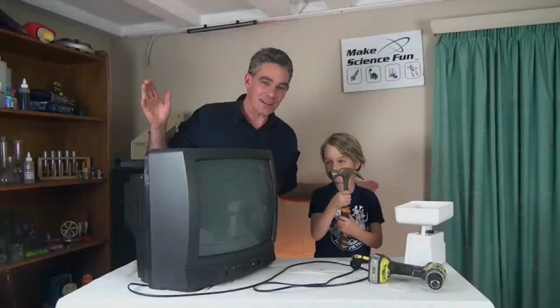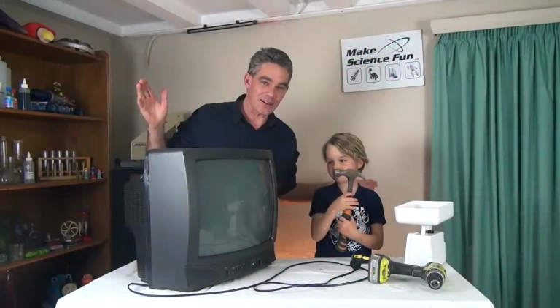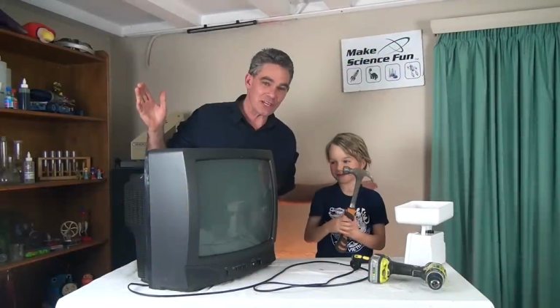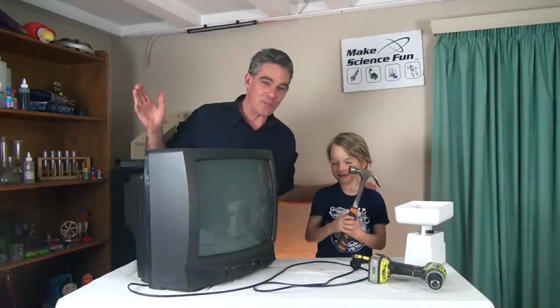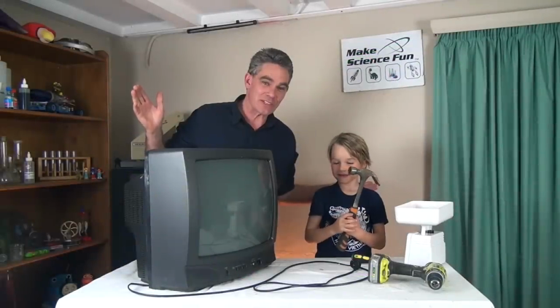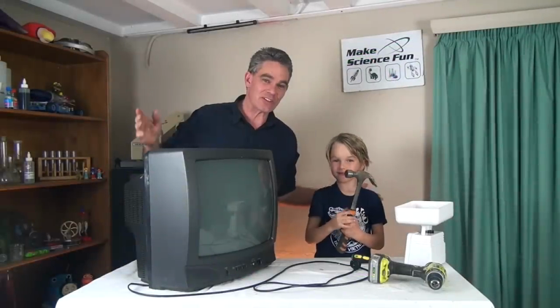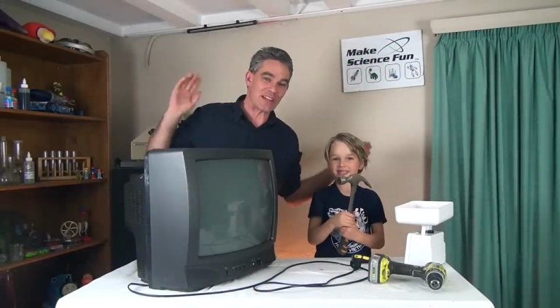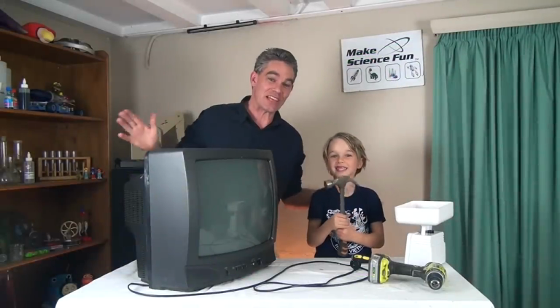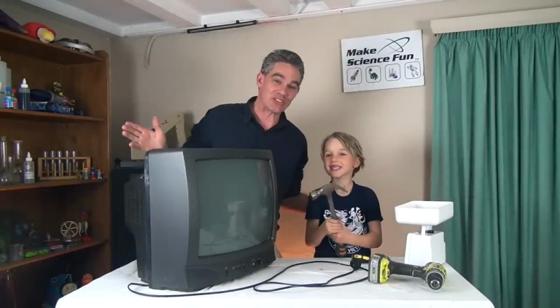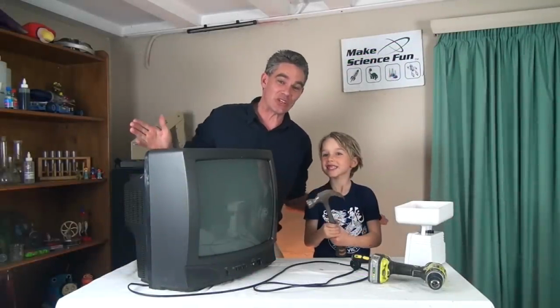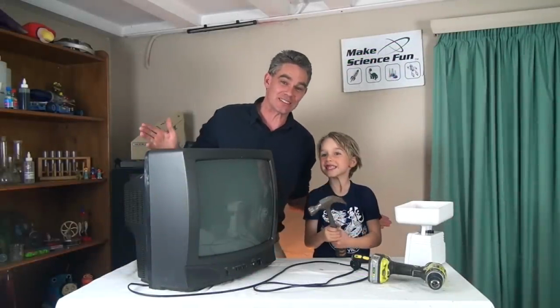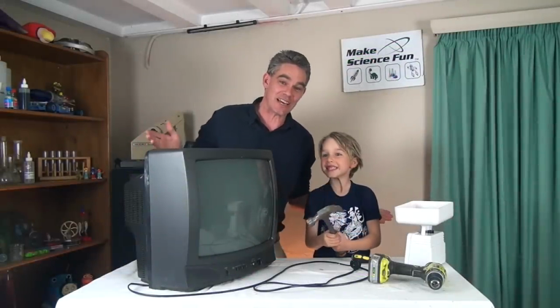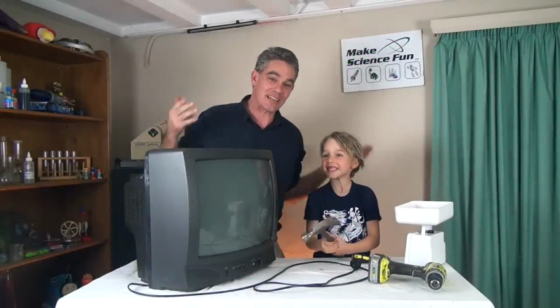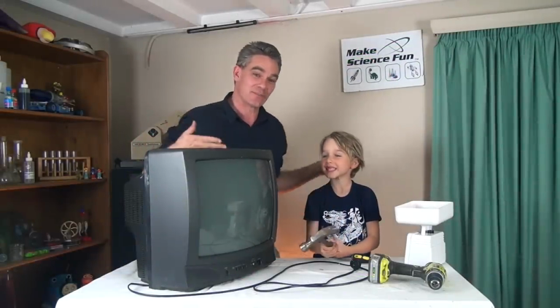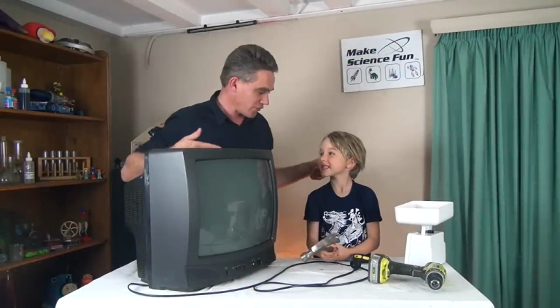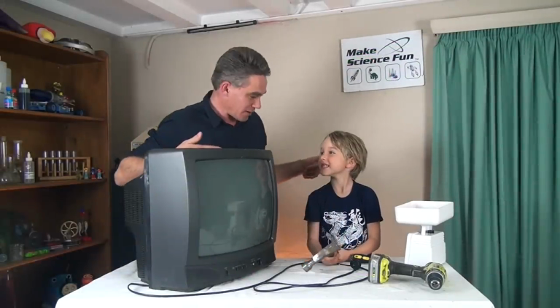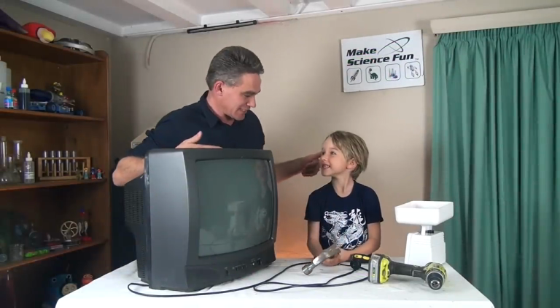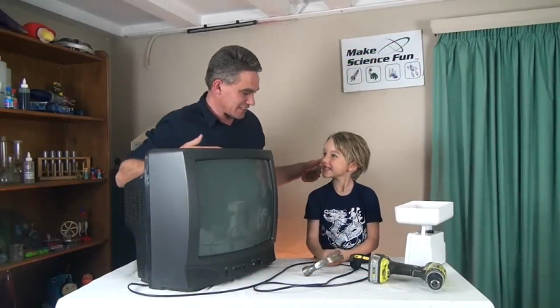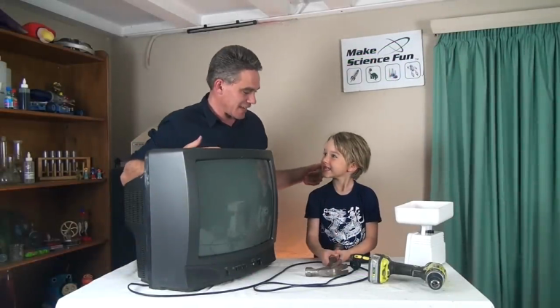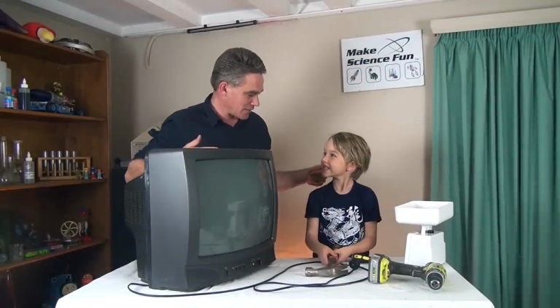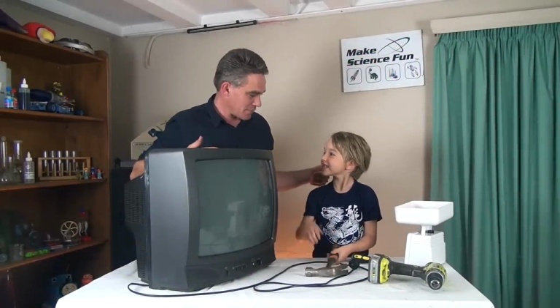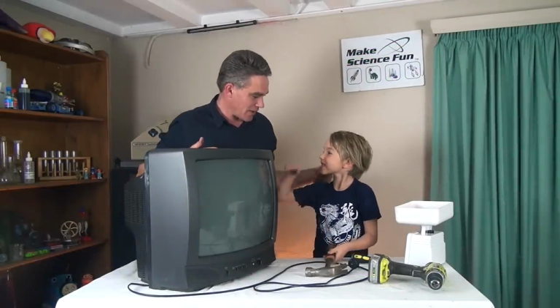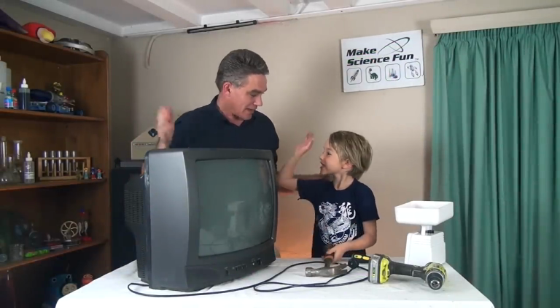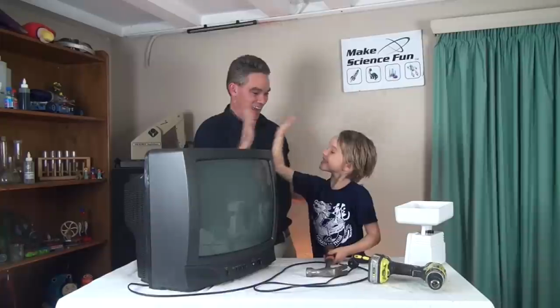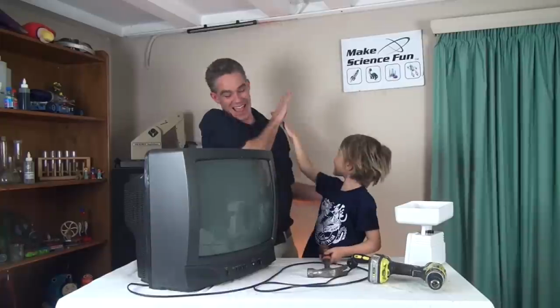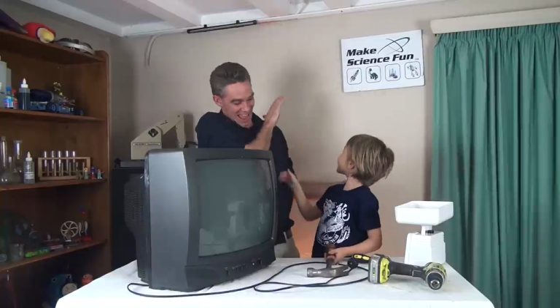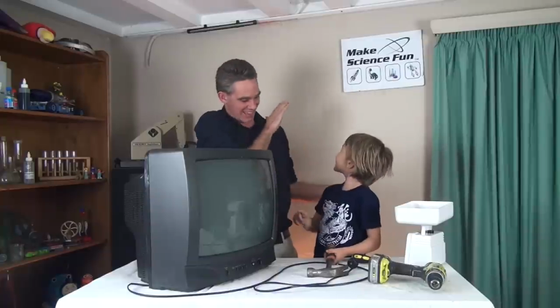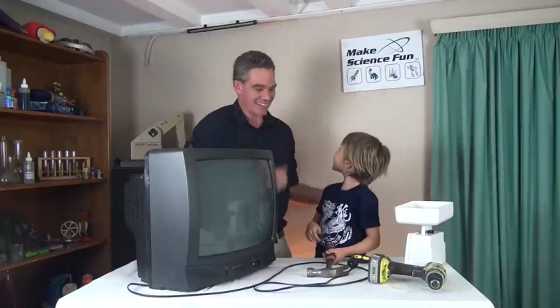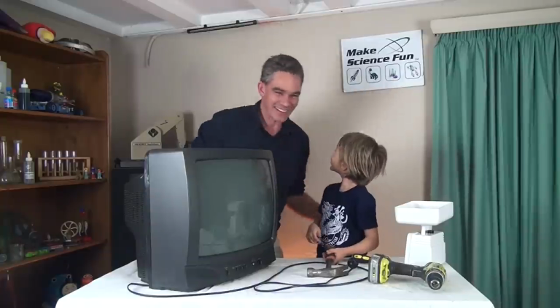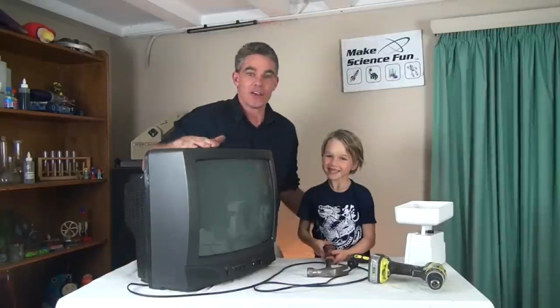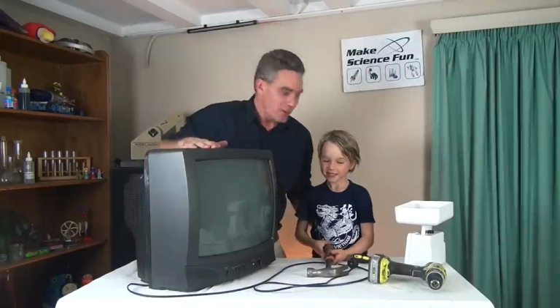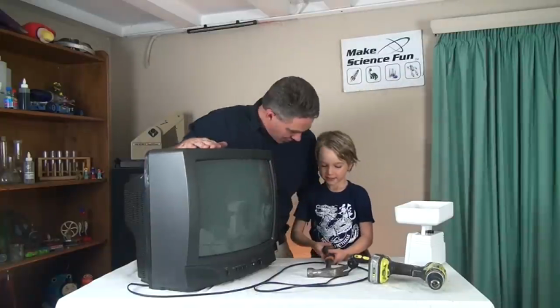G'day, I'm Jacob from Make Science Fun. Thanks for joining us today. I've got my assistant Sam. Hi Sam, how are you? Alright.